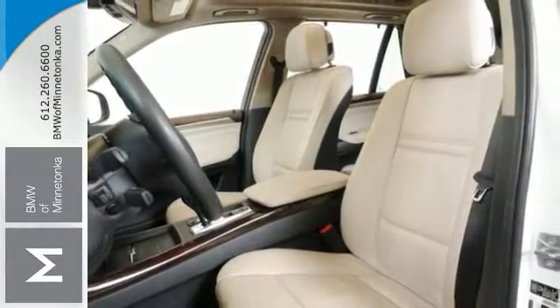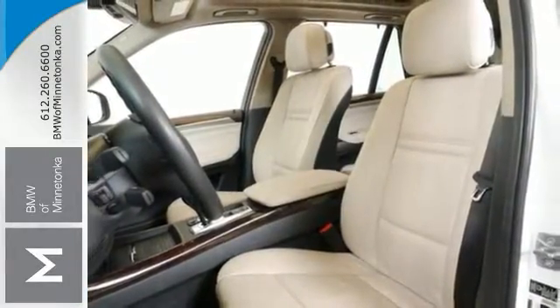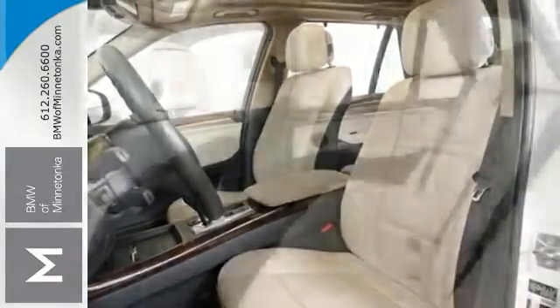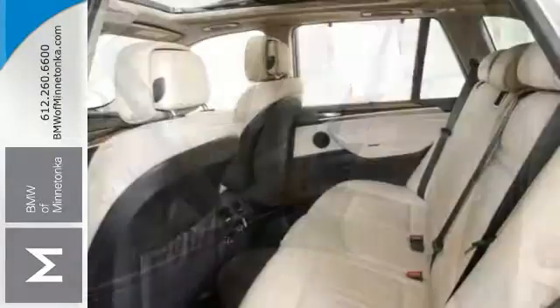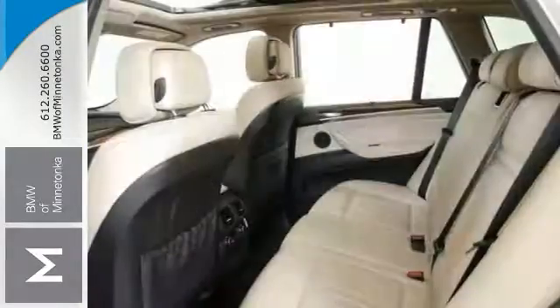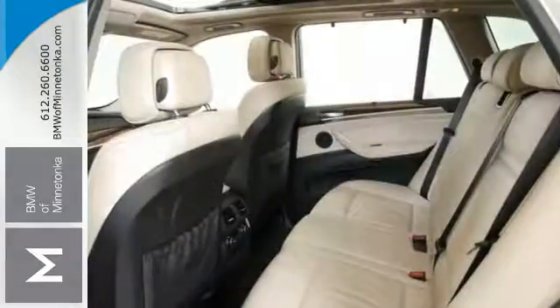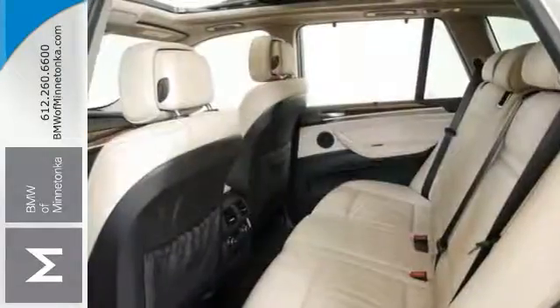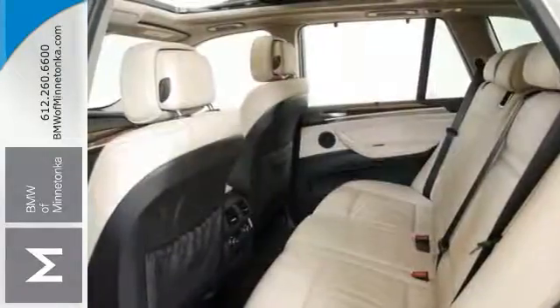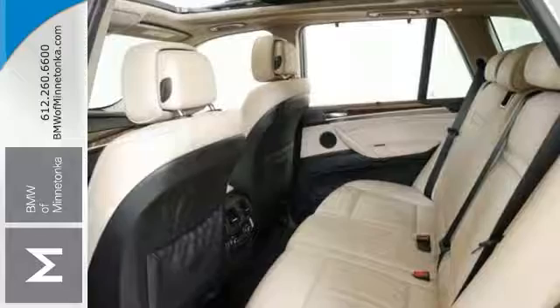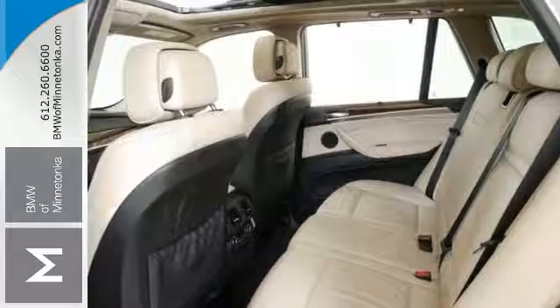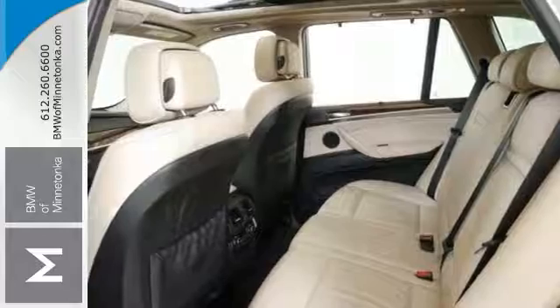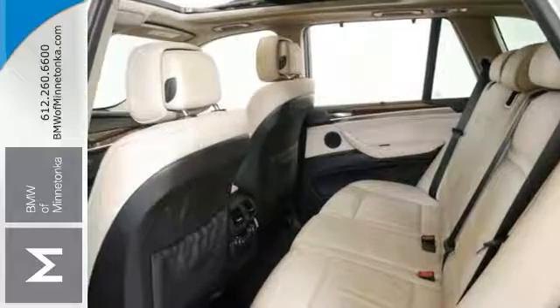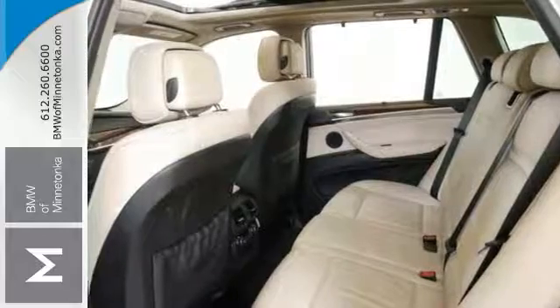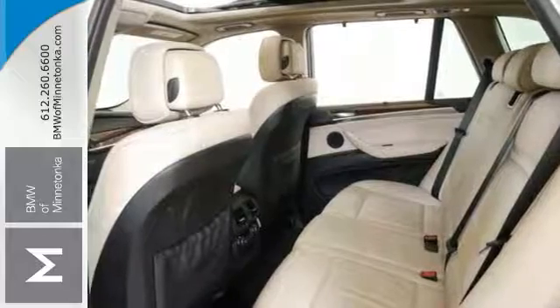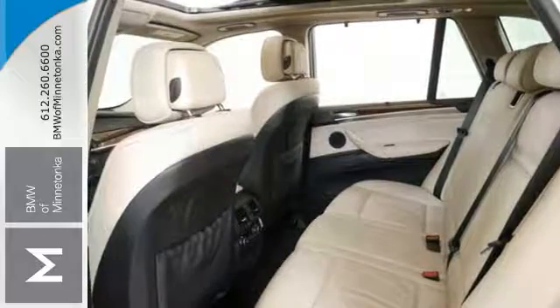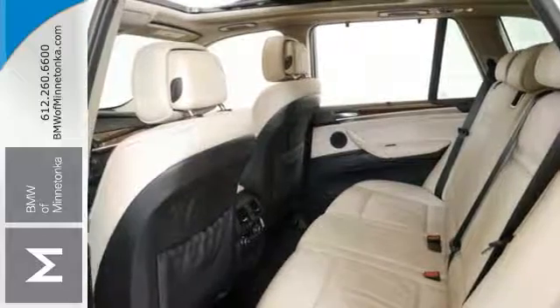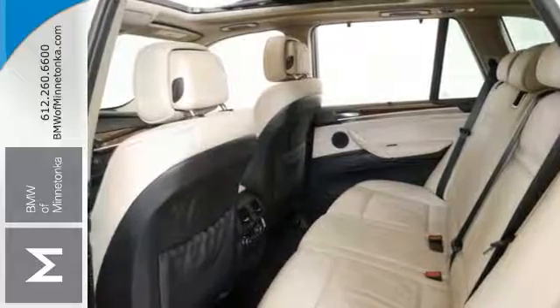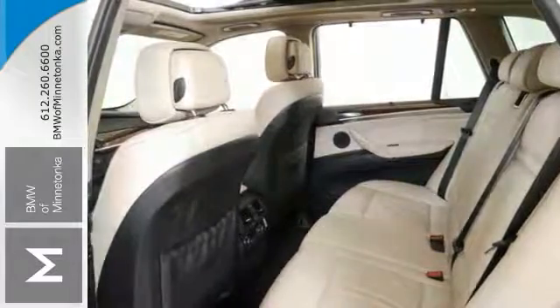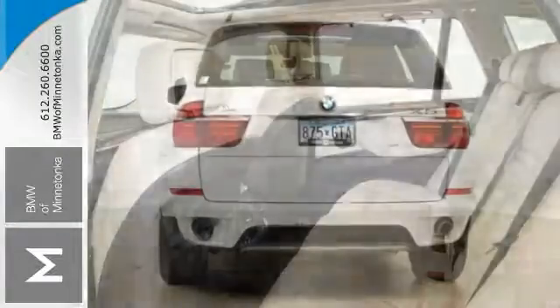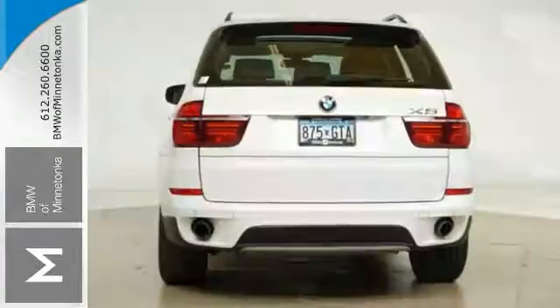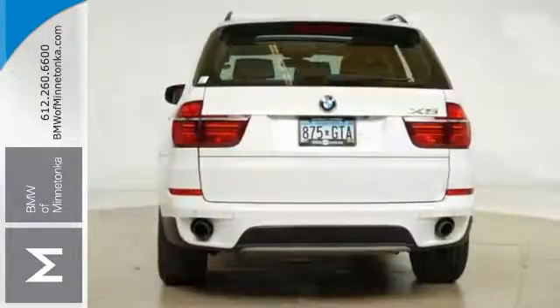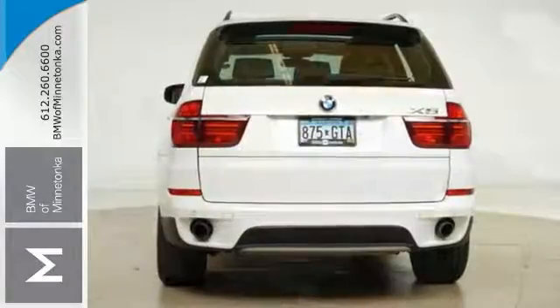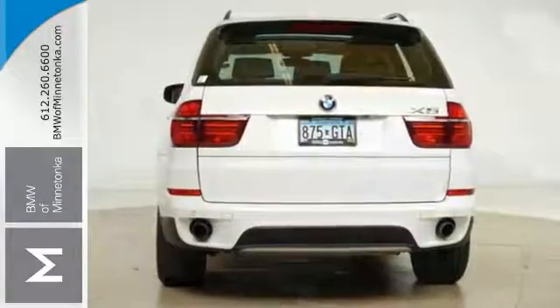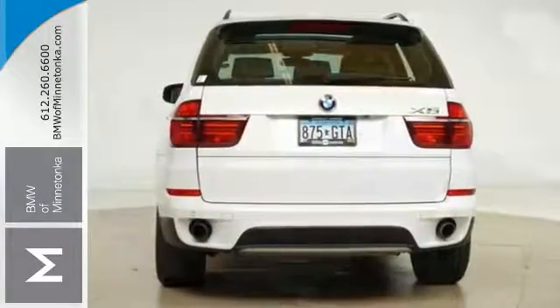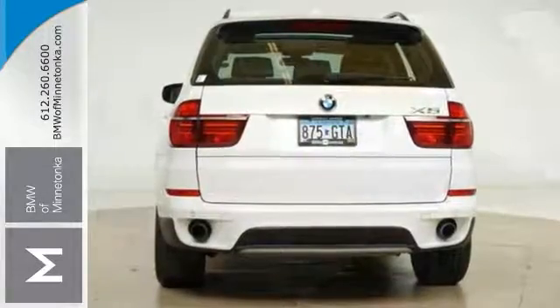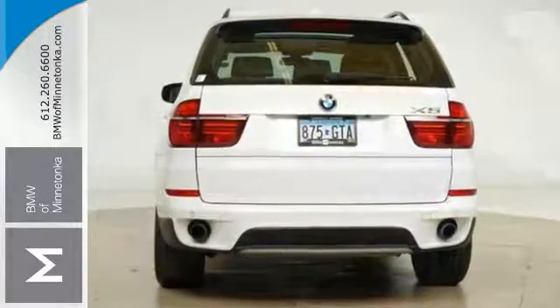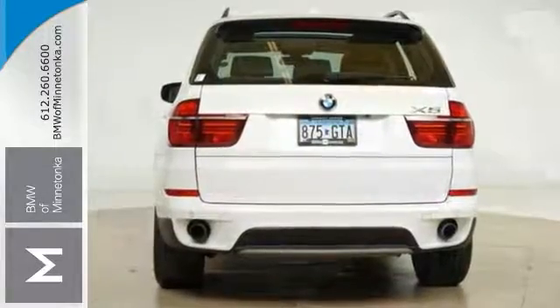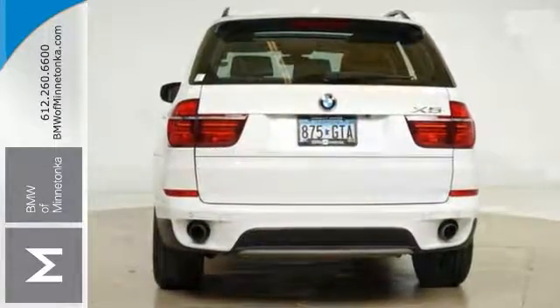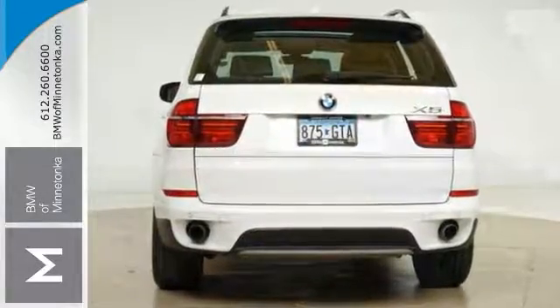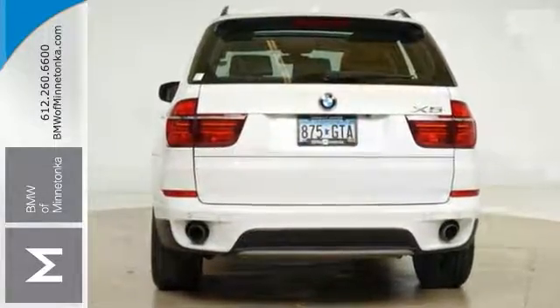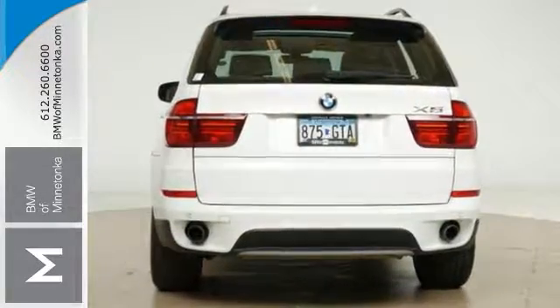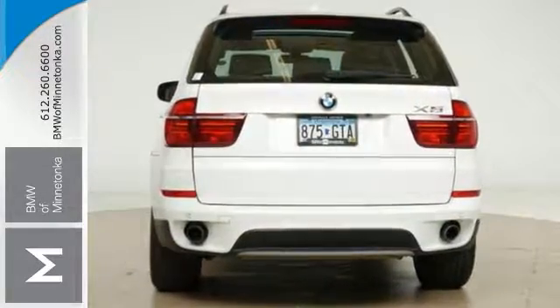It comes with heated leather seats, navigation parking assist, a moonroof, and more. Come check it out today.